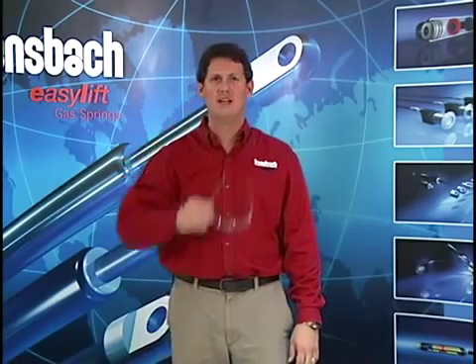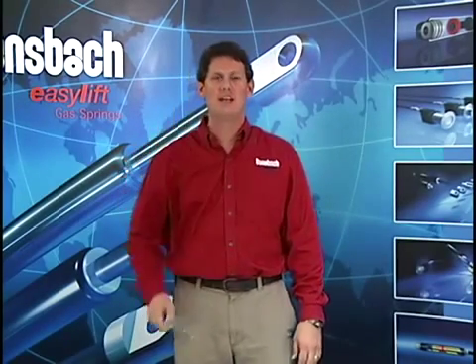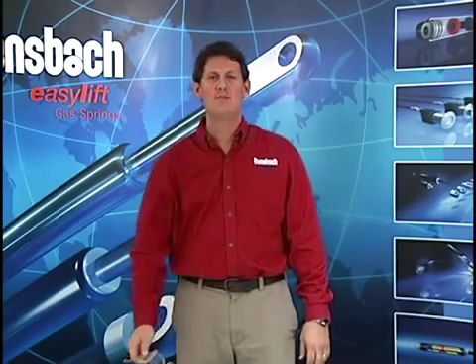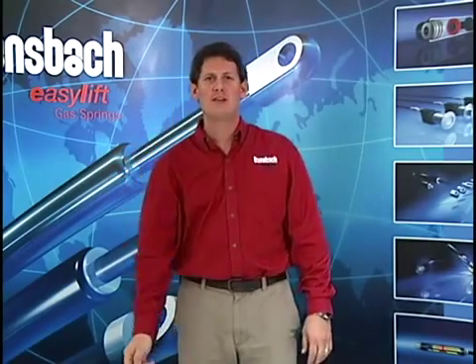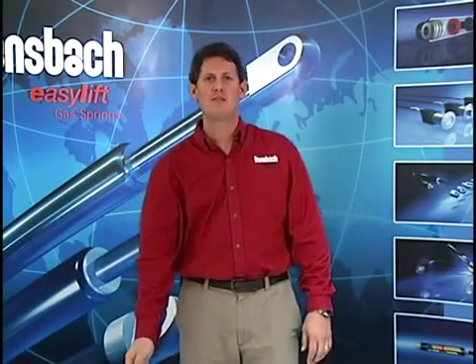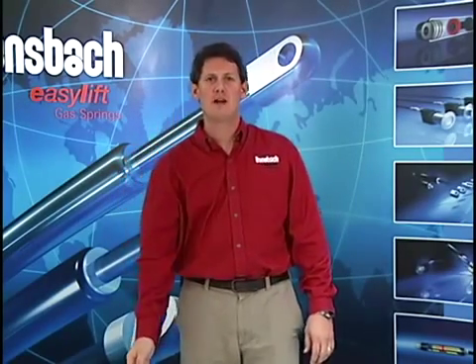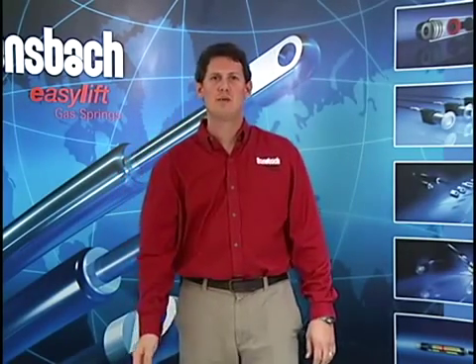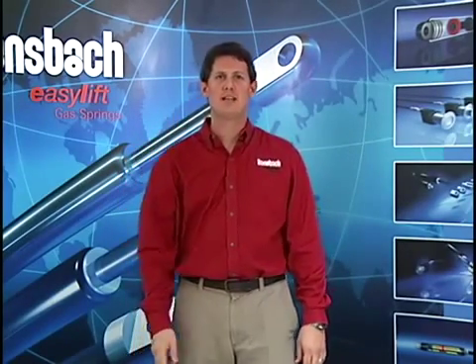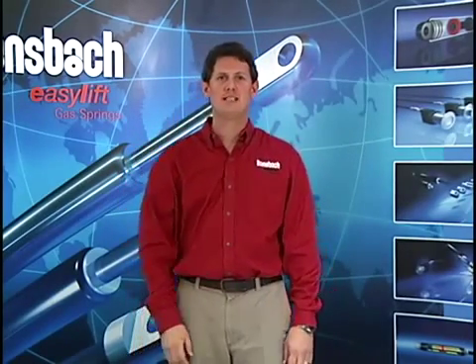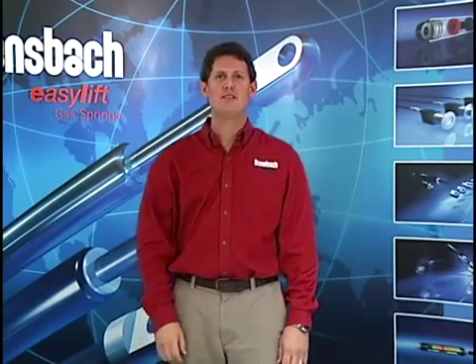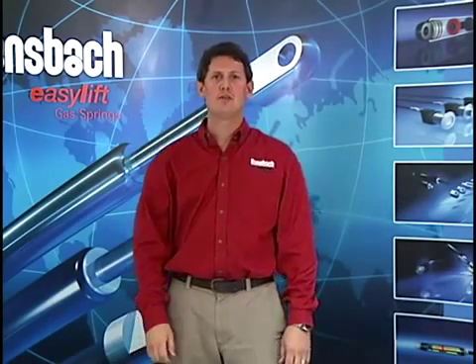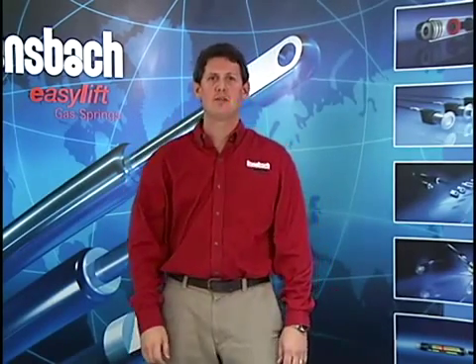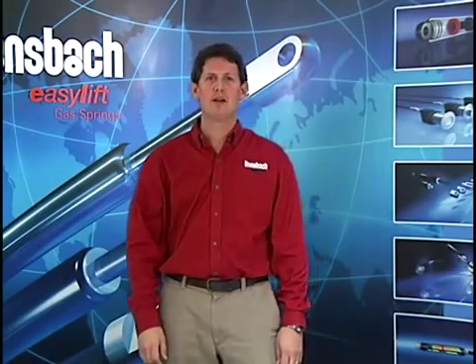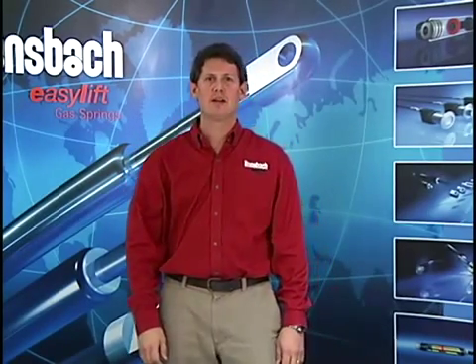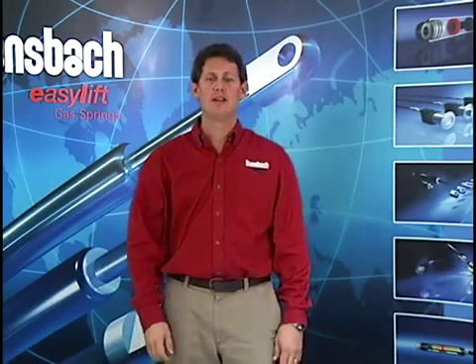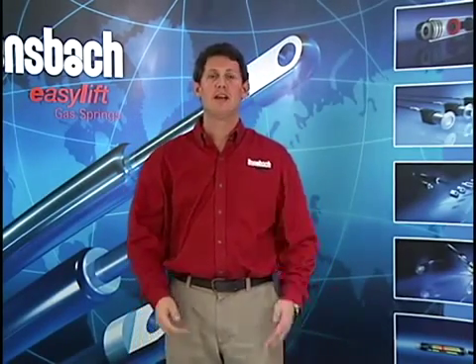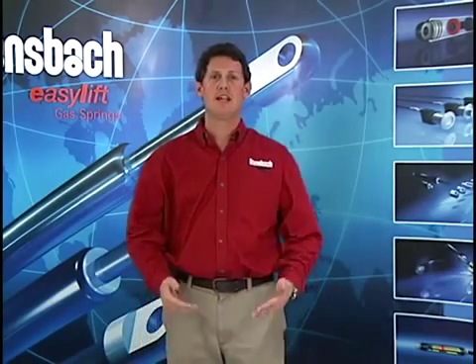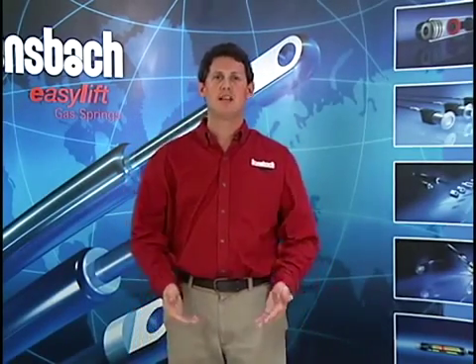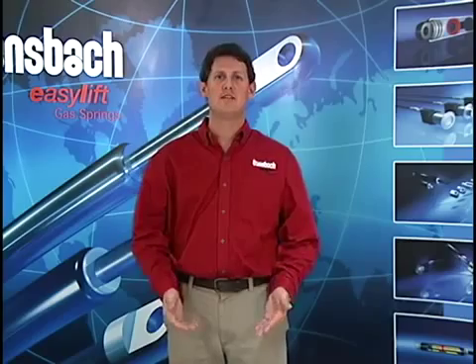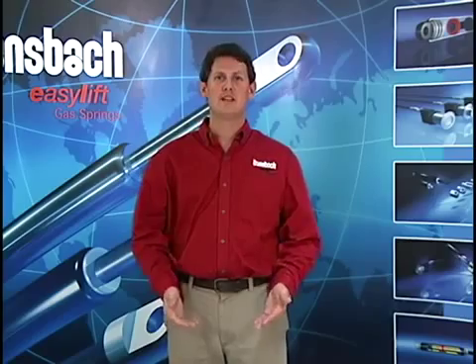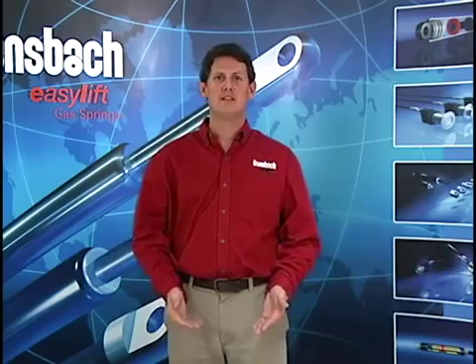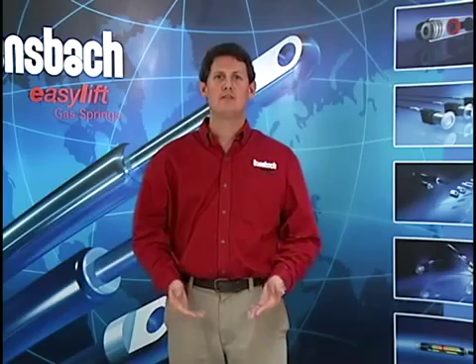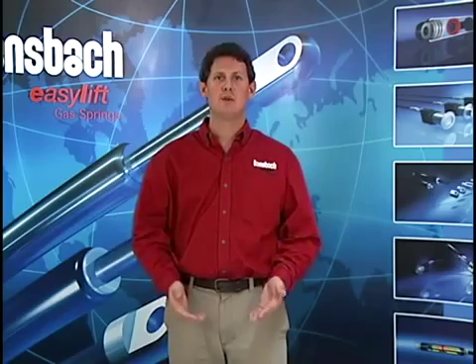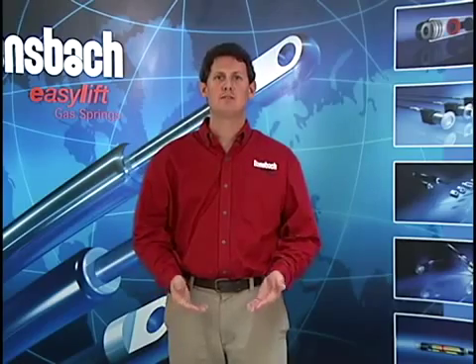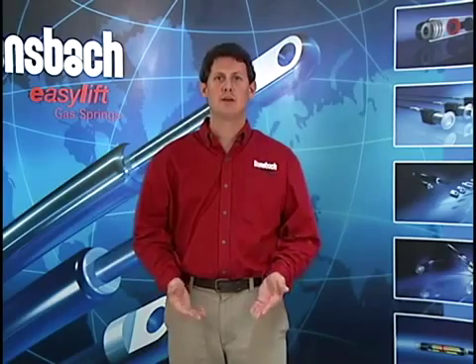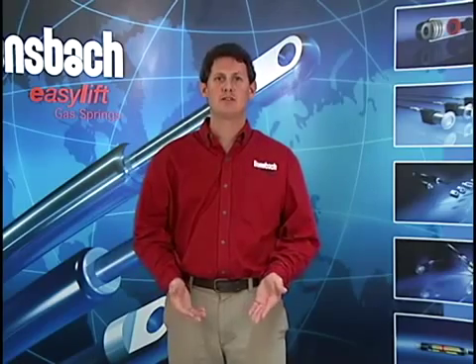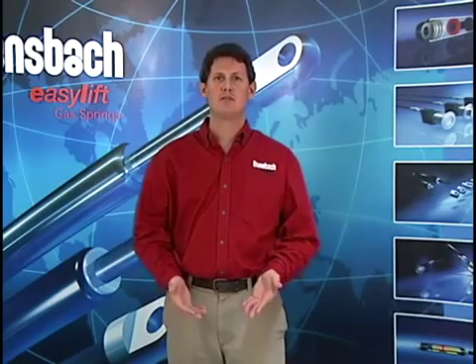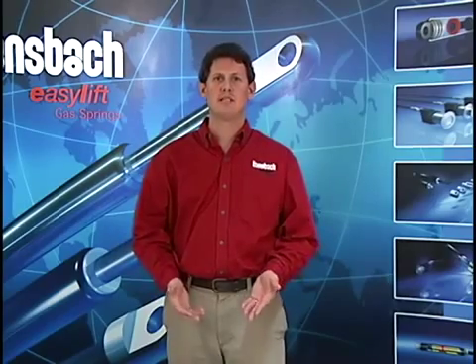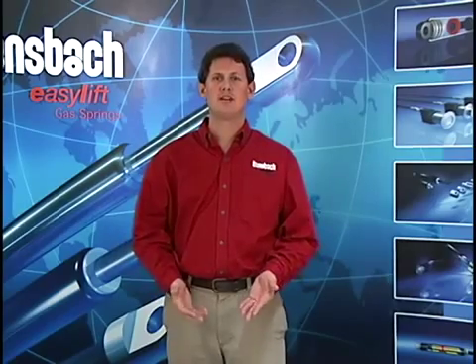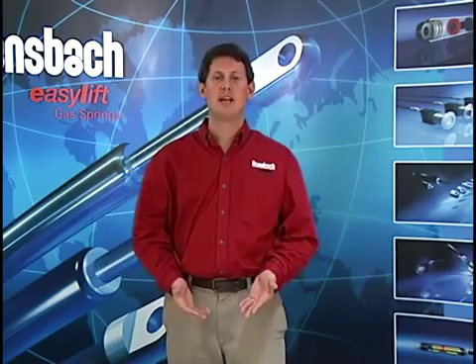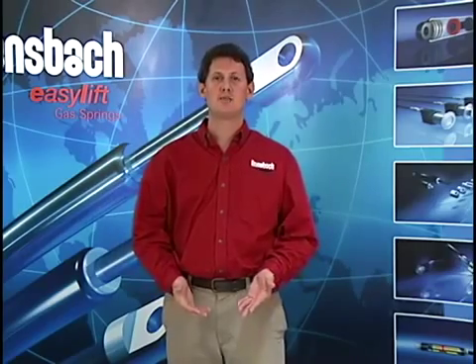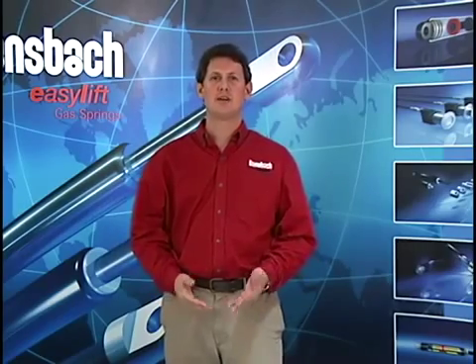I'm Mike from Bonsbach Easy Lift of North America, and that is how you effectively remove some pressure from a standard gas spring.